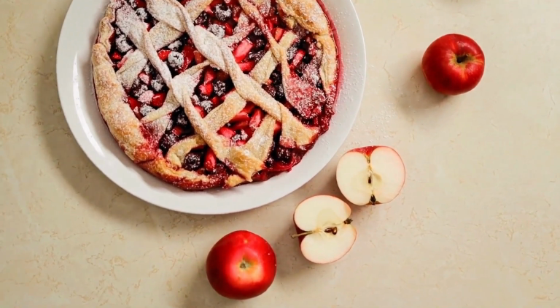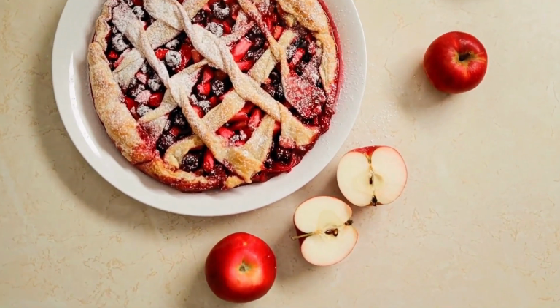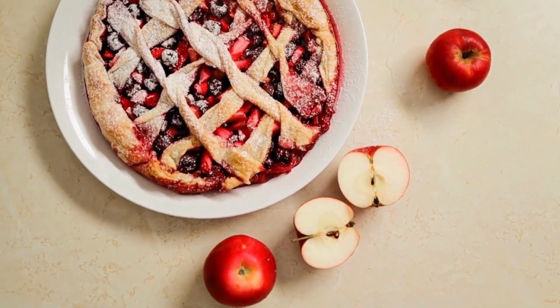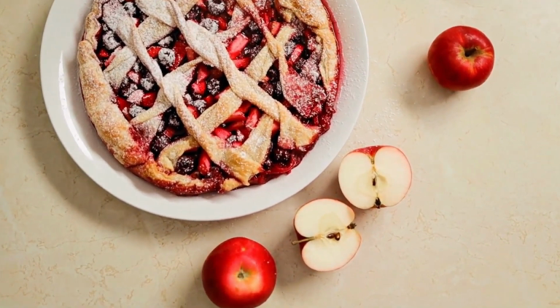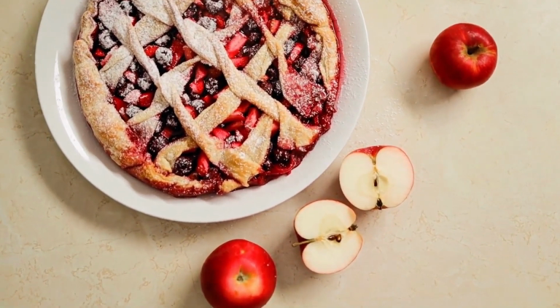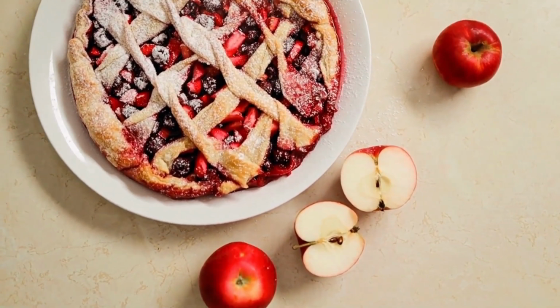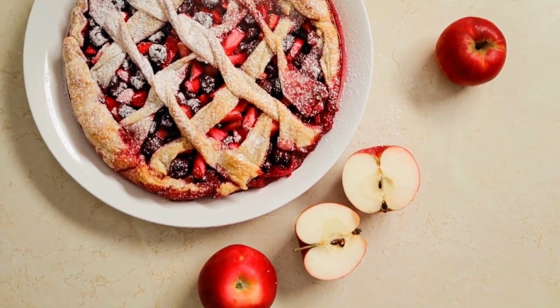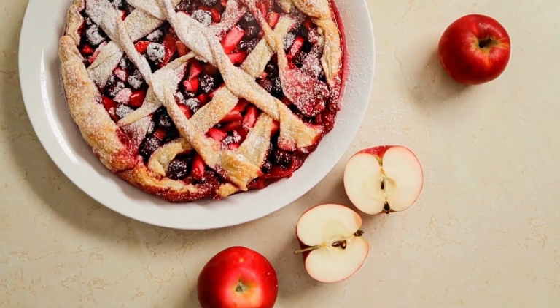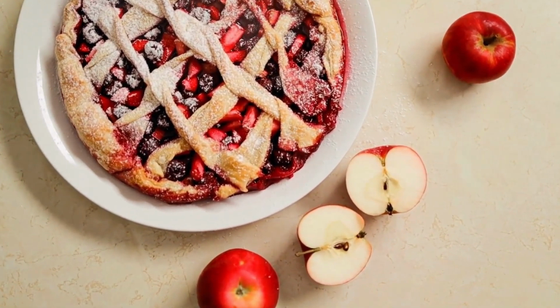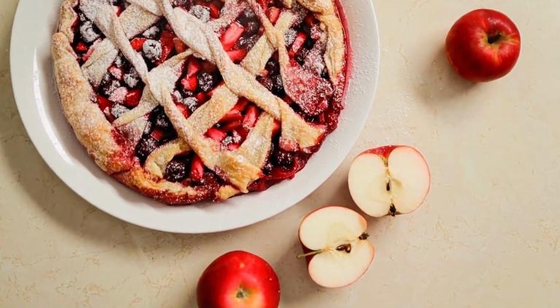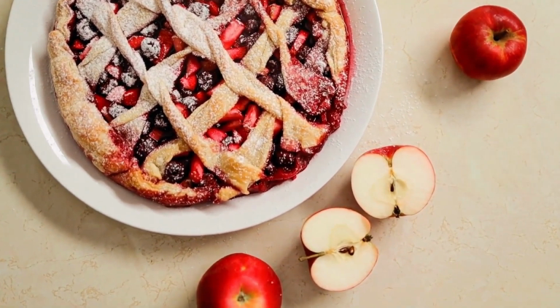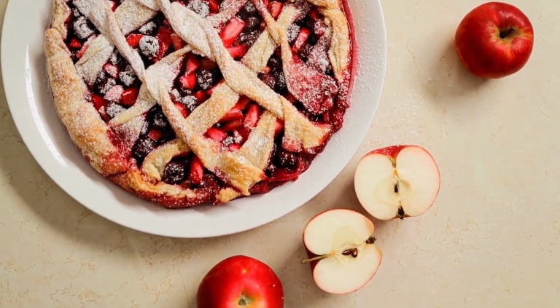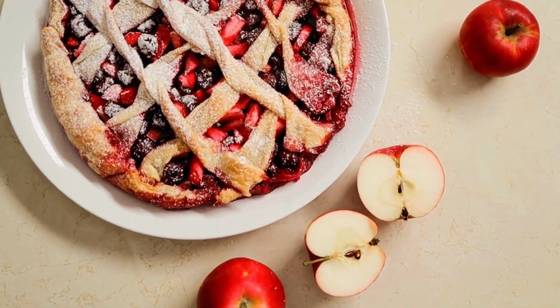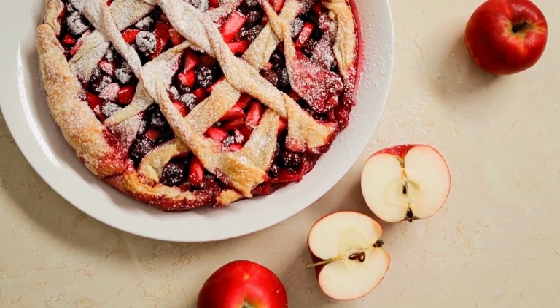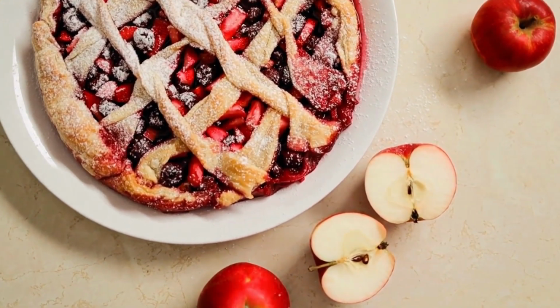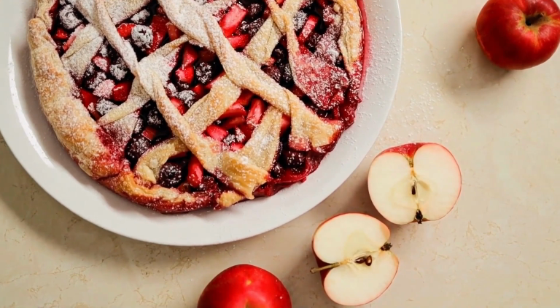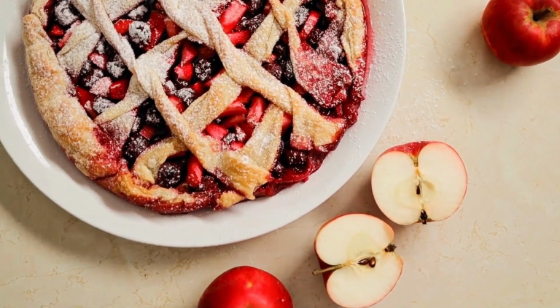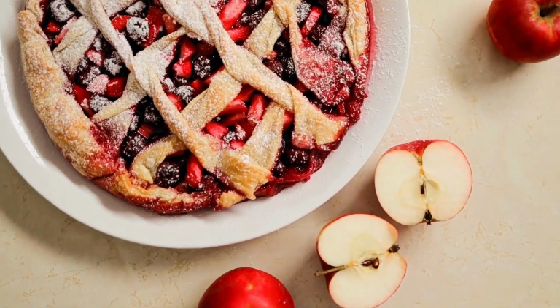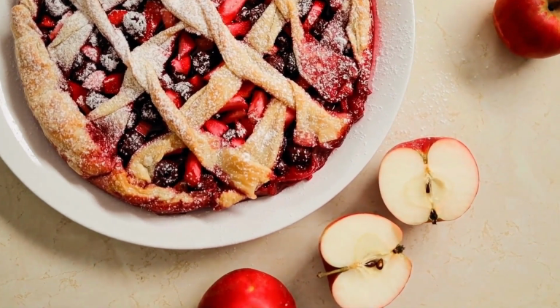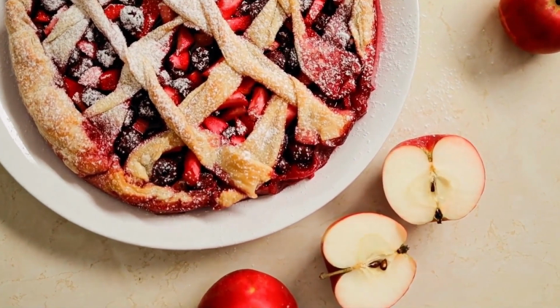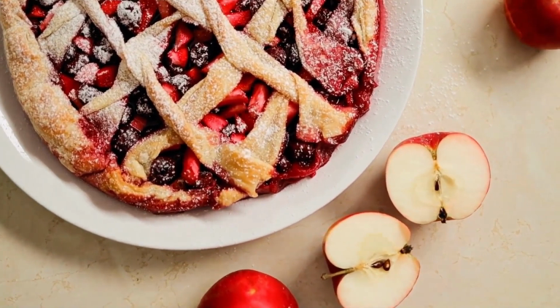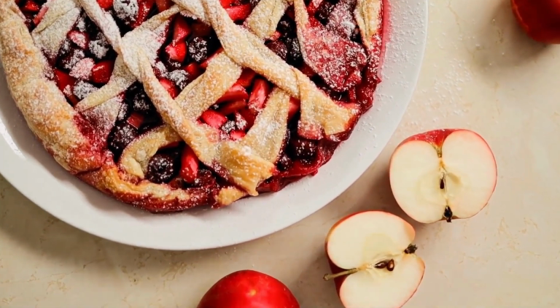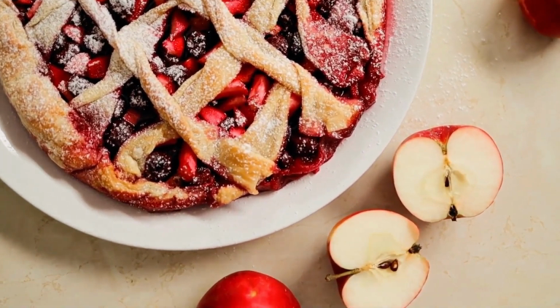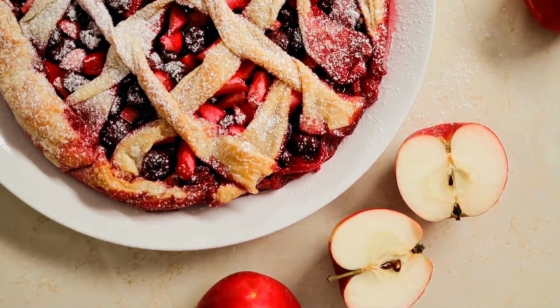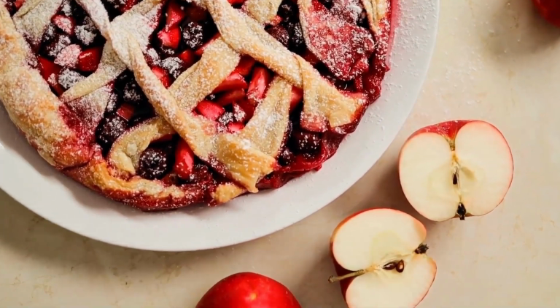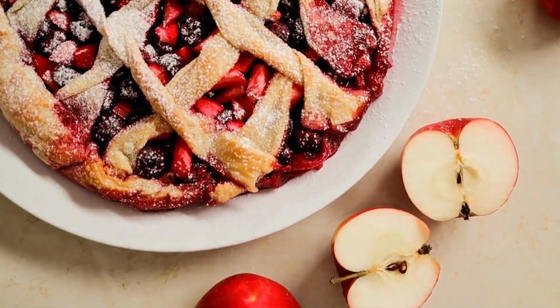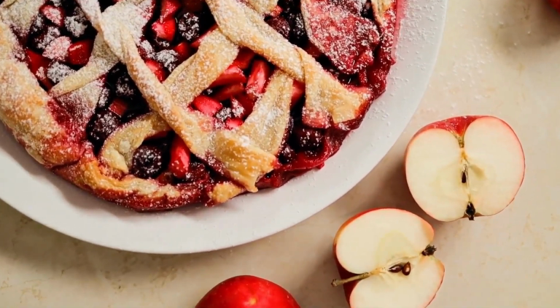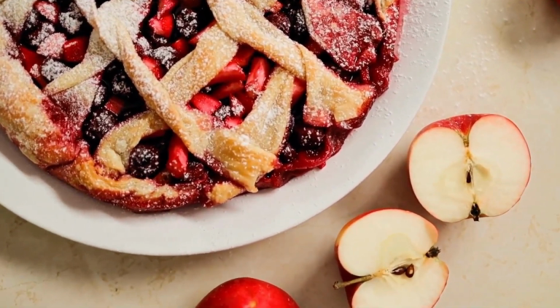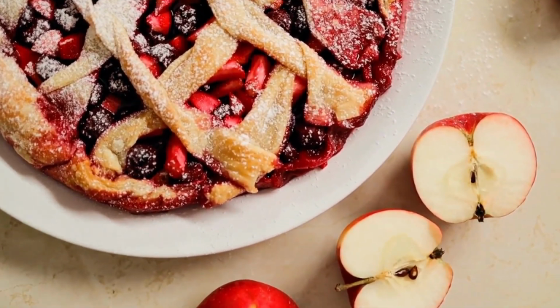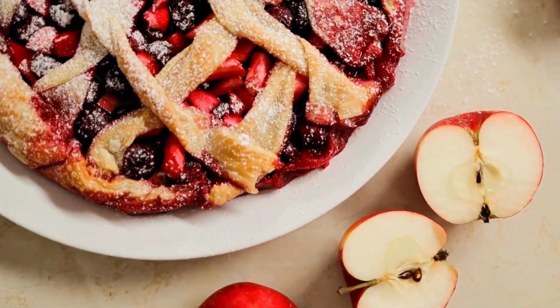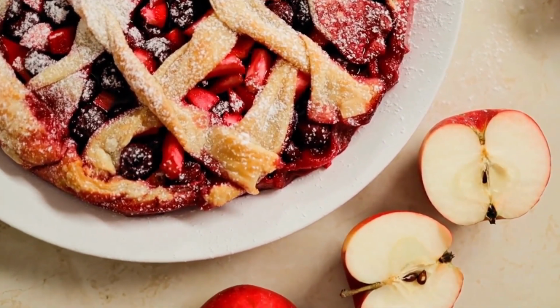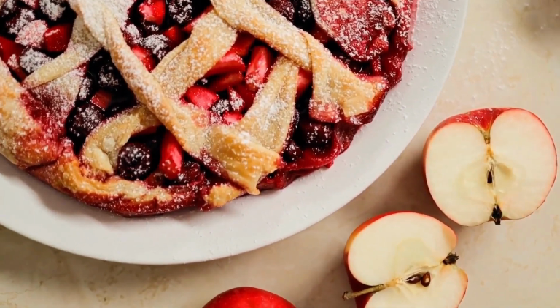Cool on a wire rack. Serve with ice cream and caramel sauce if preferred.